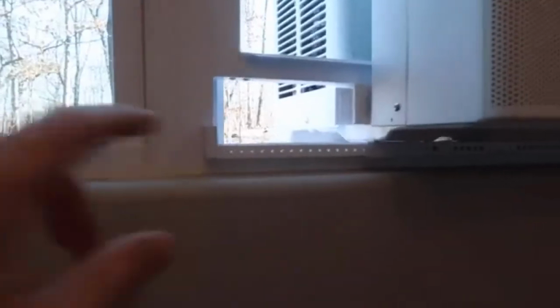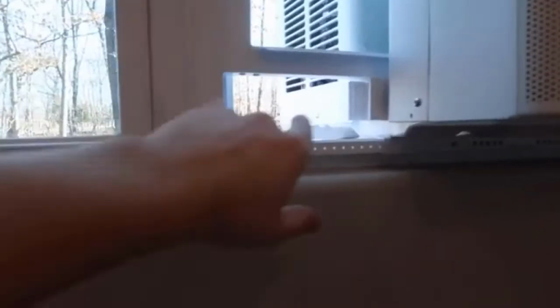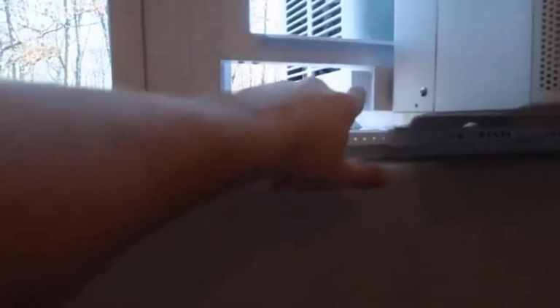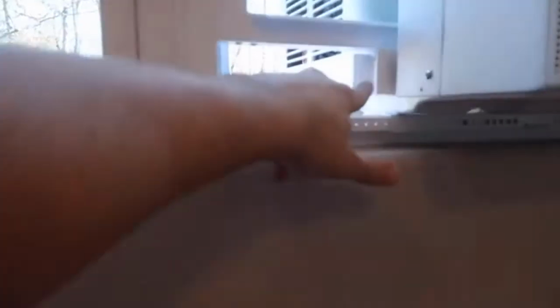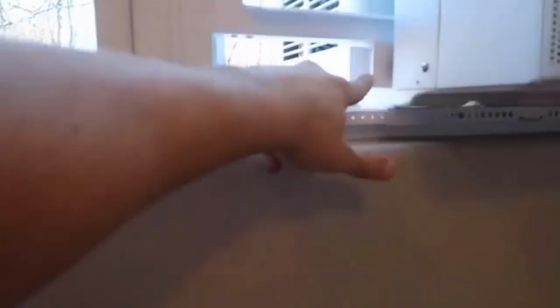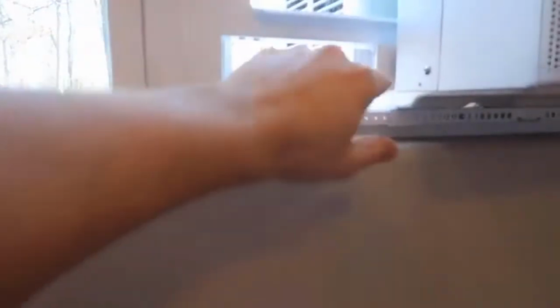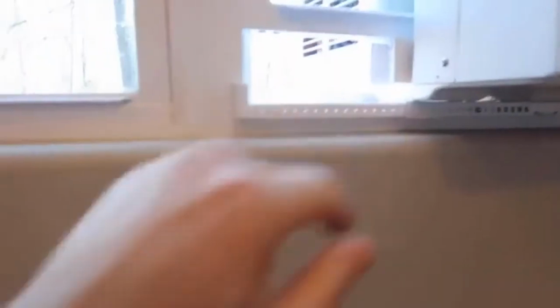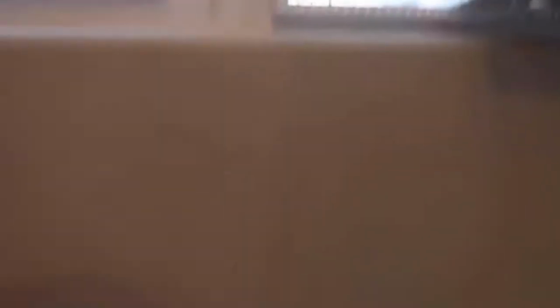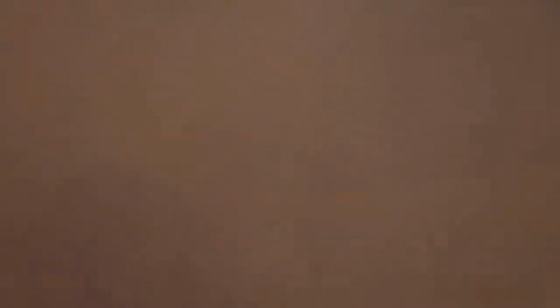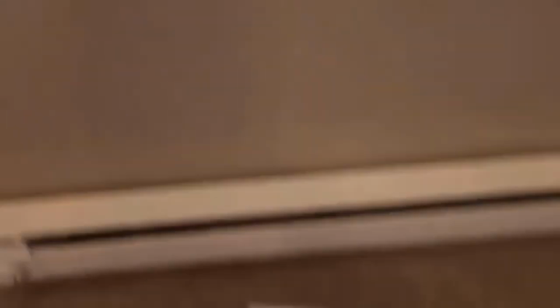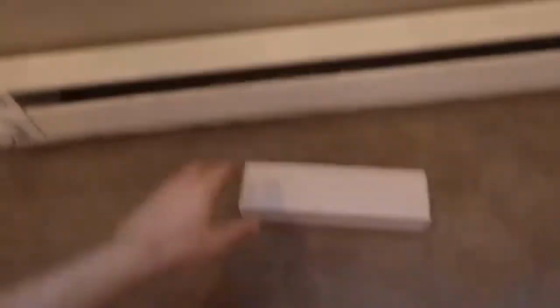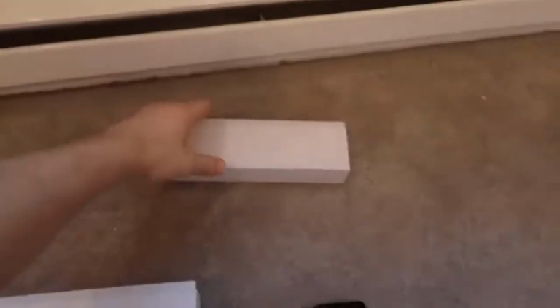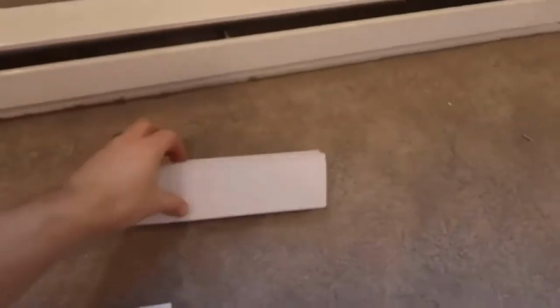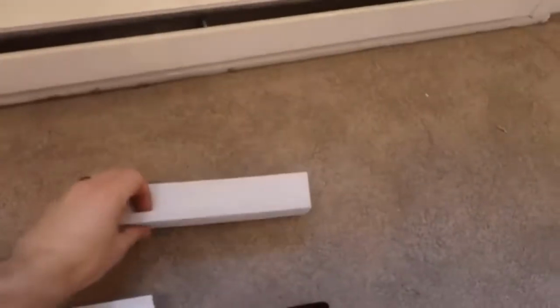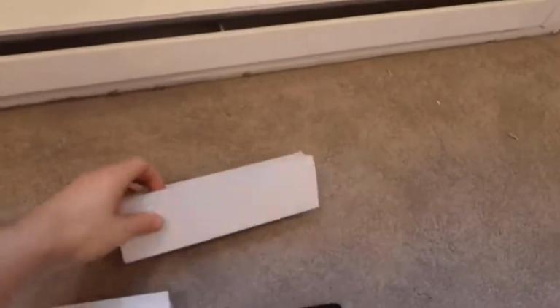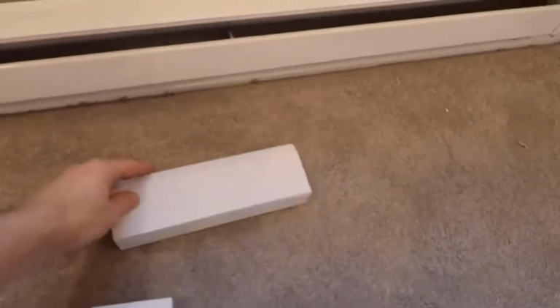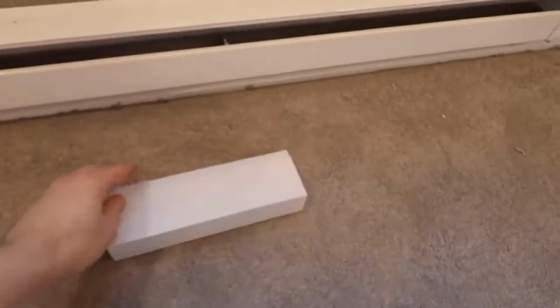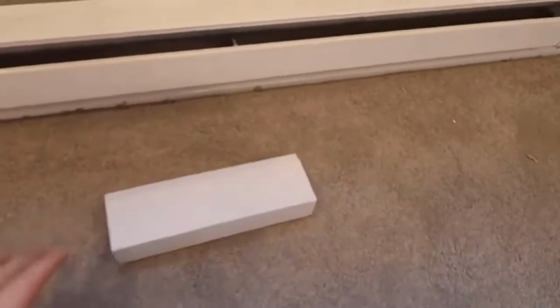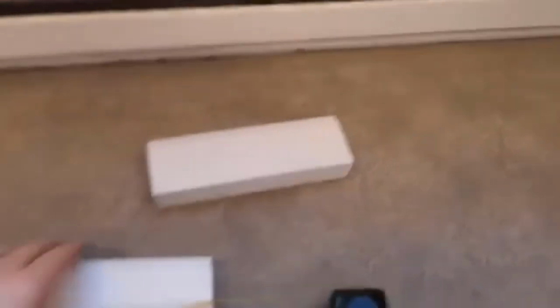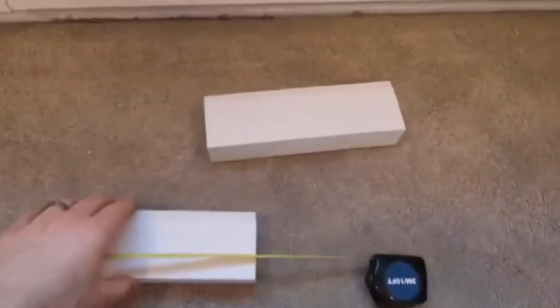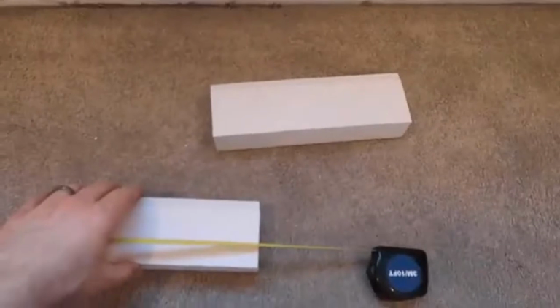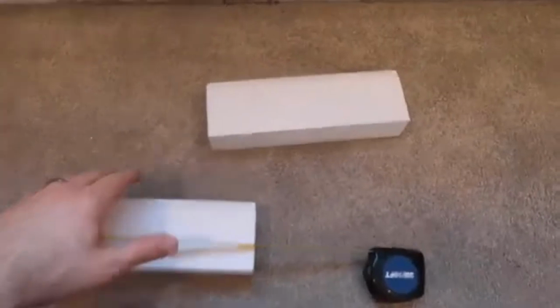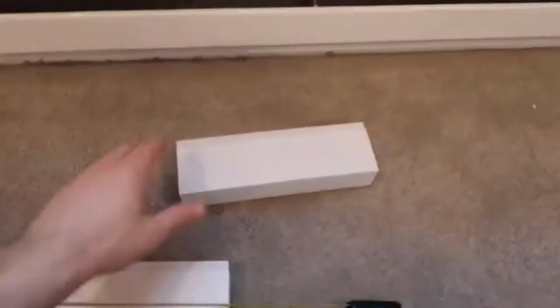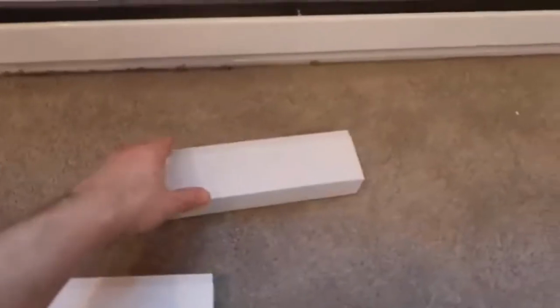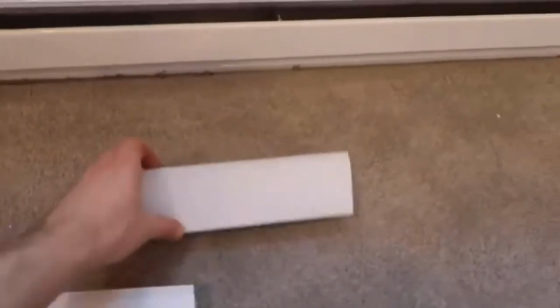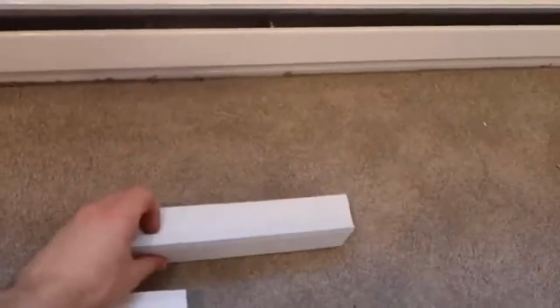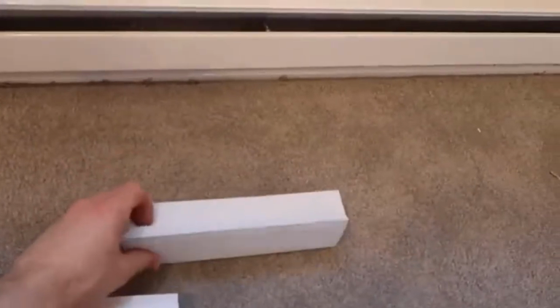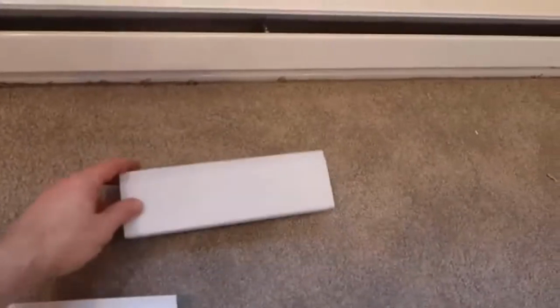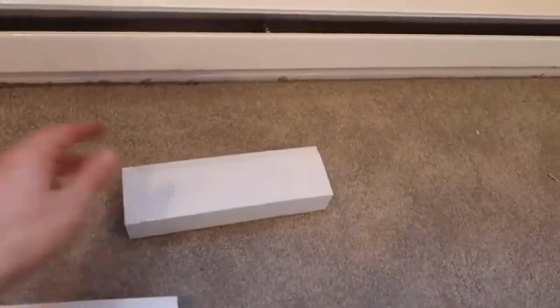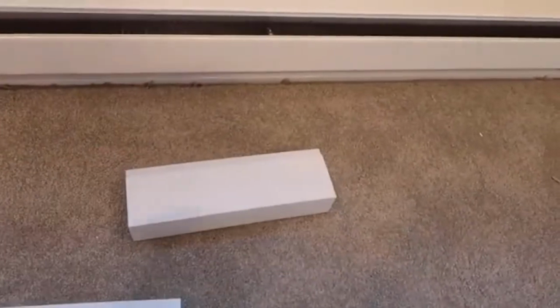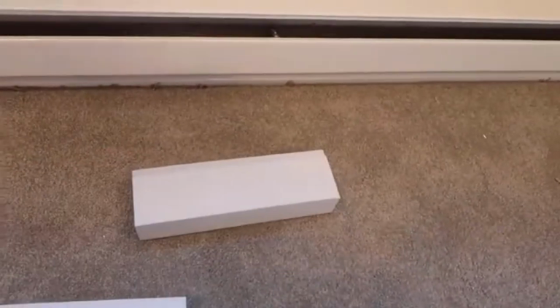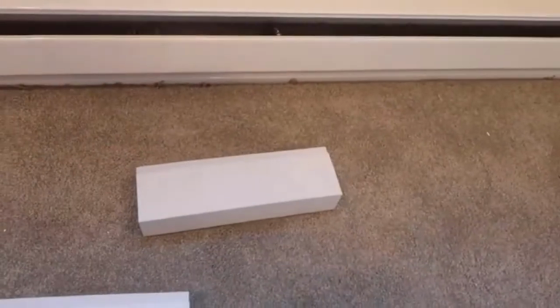I measured right here and I'm going to cut these so that they fit, so that we won't get any air leakage.